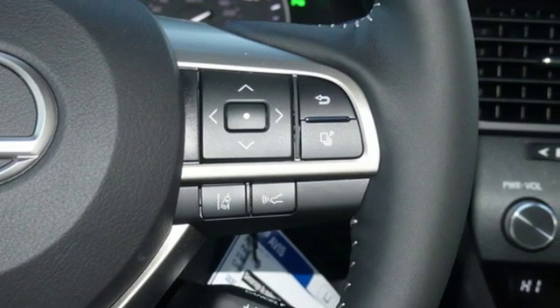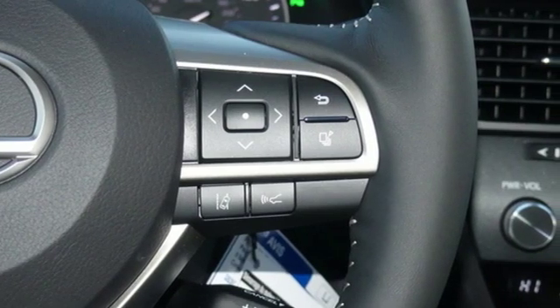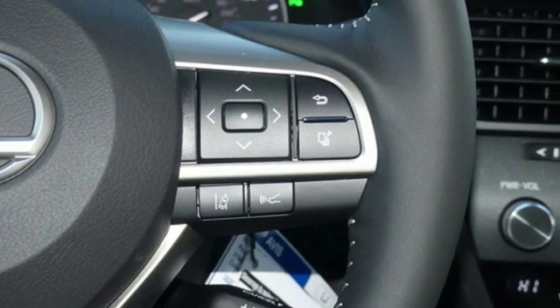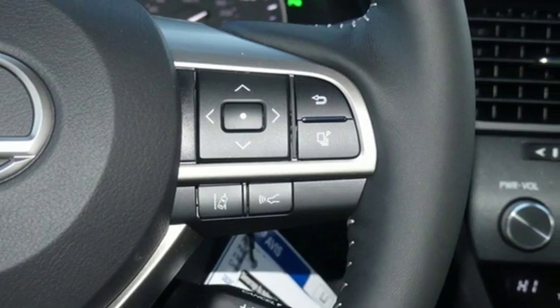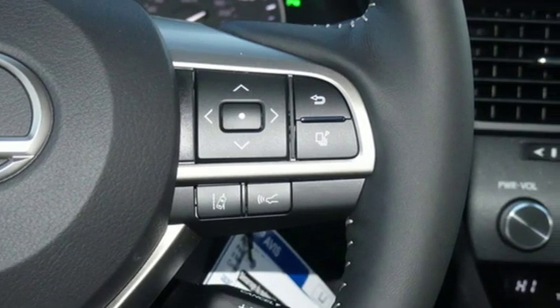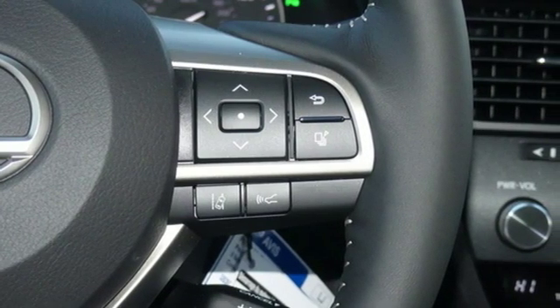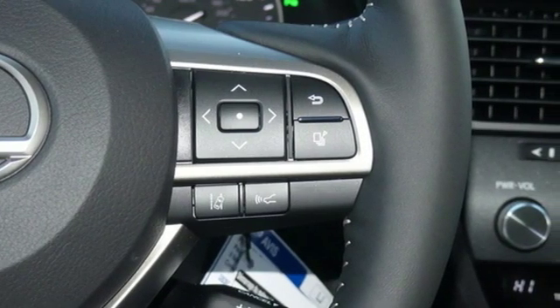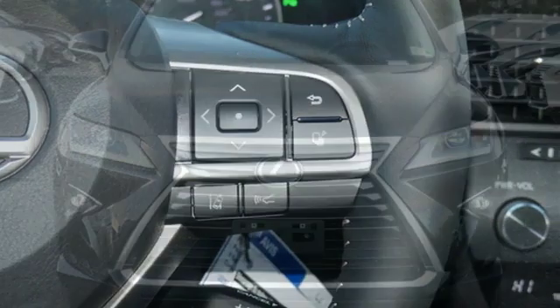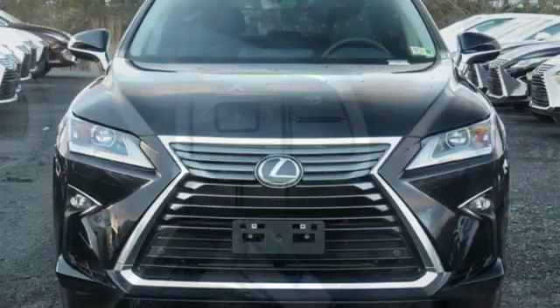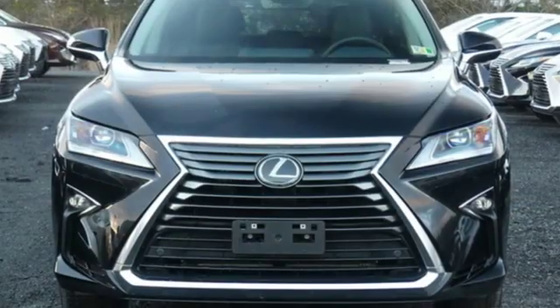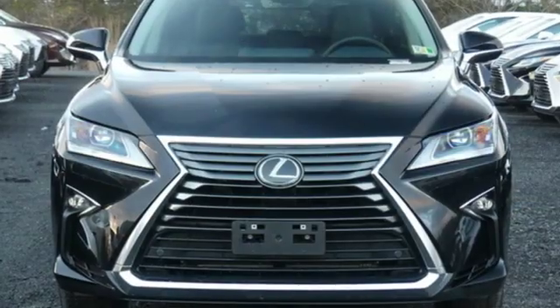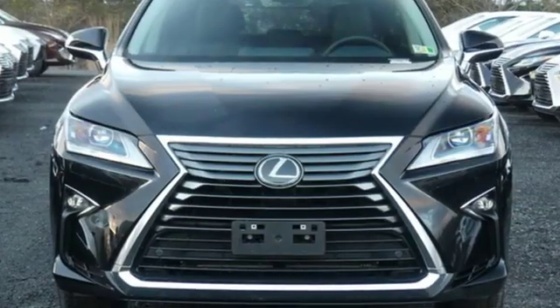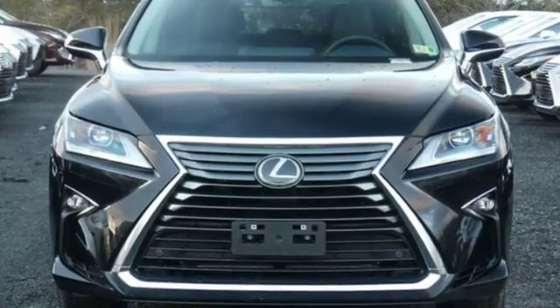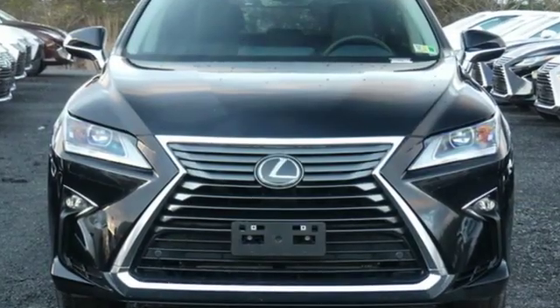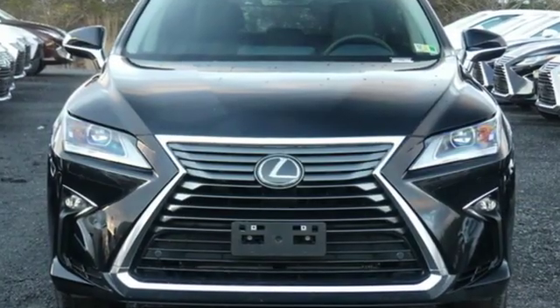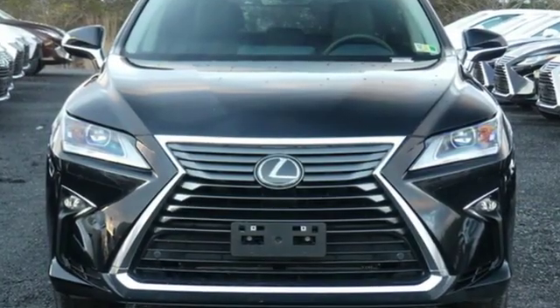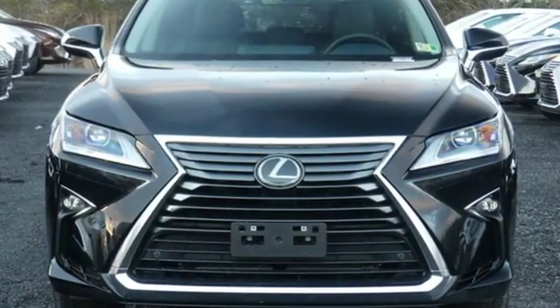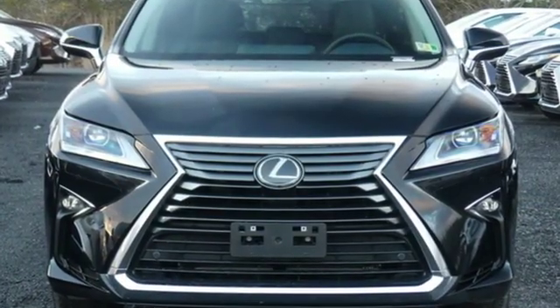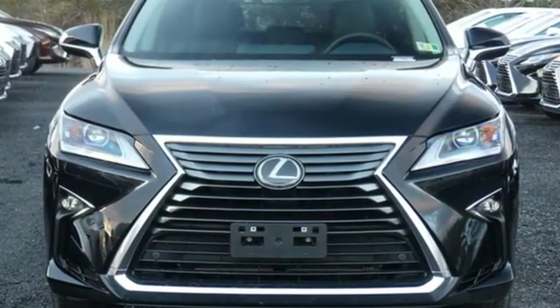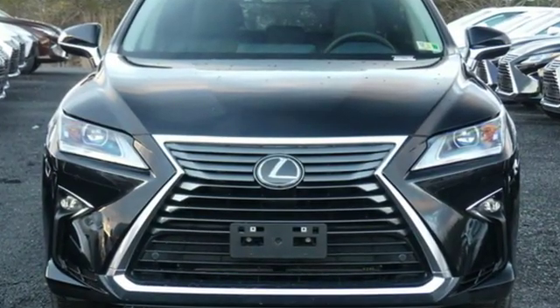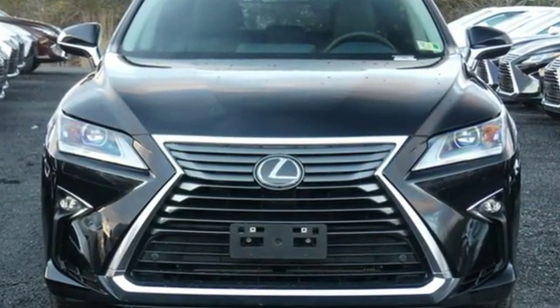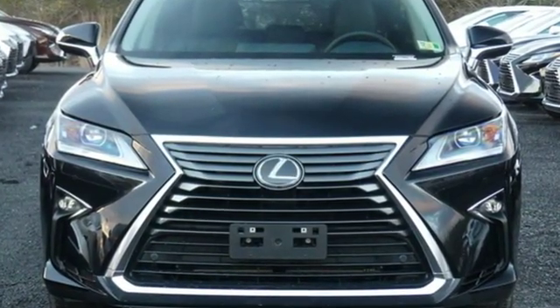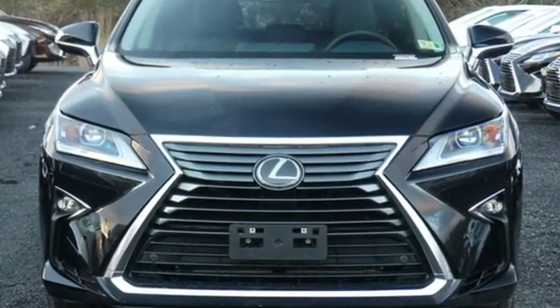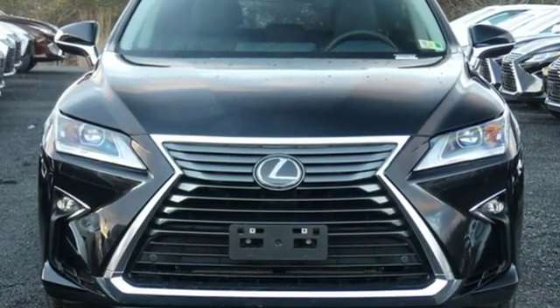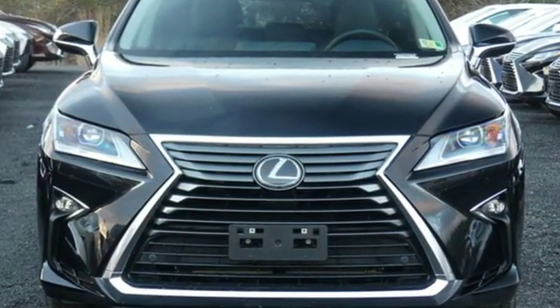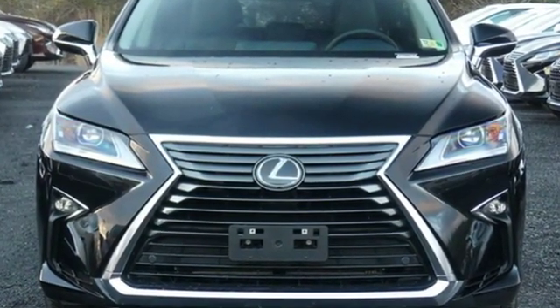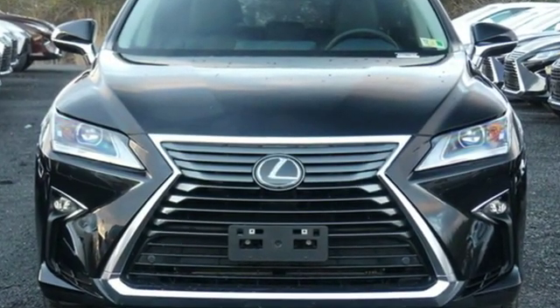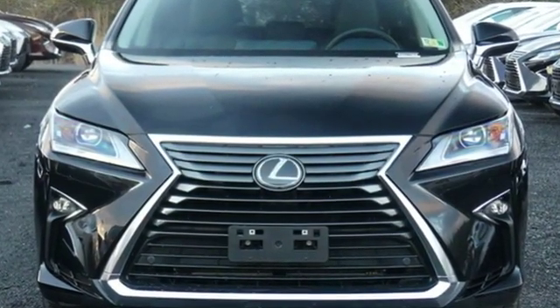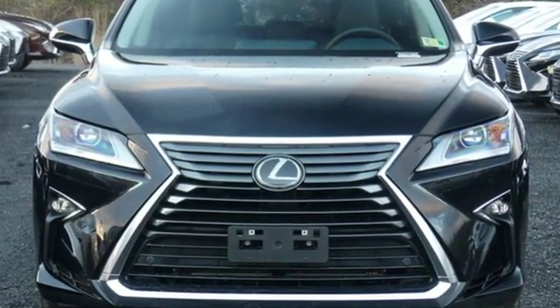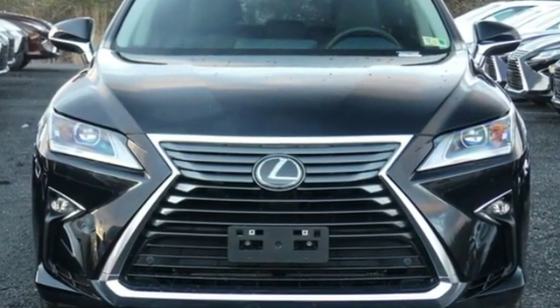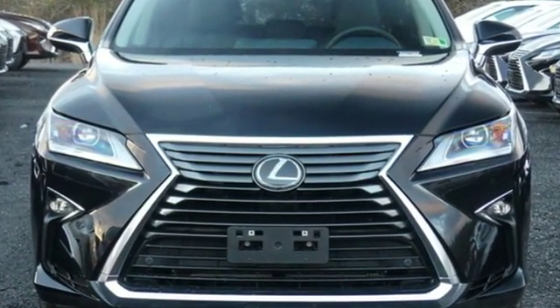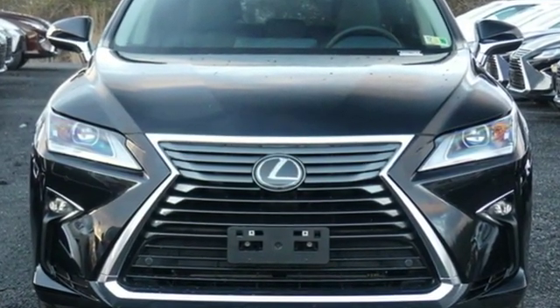Live a lifestyle that leaves a lasting impression in this Lexus. Take it for a test drive today.